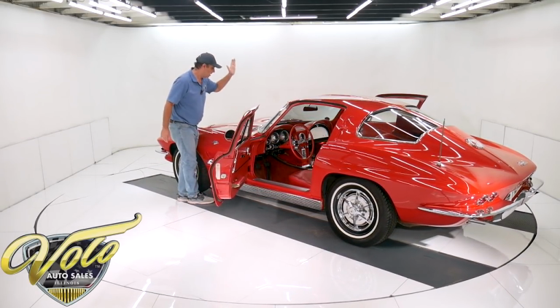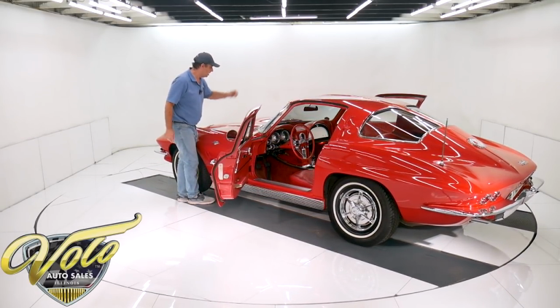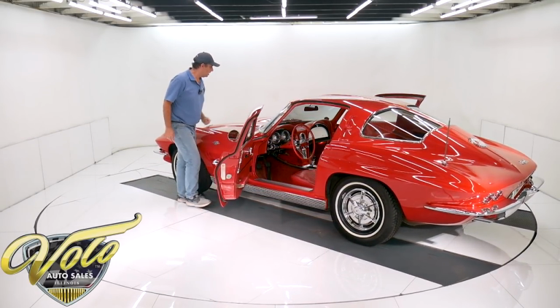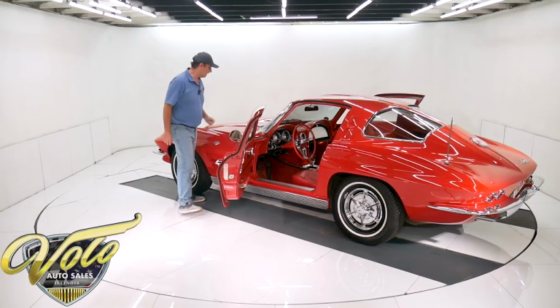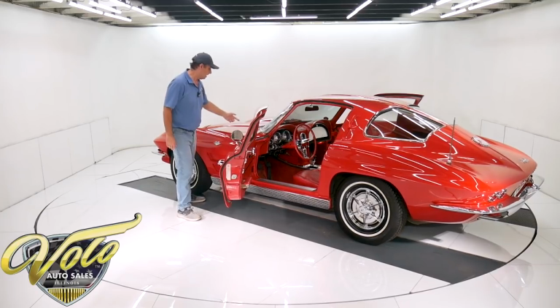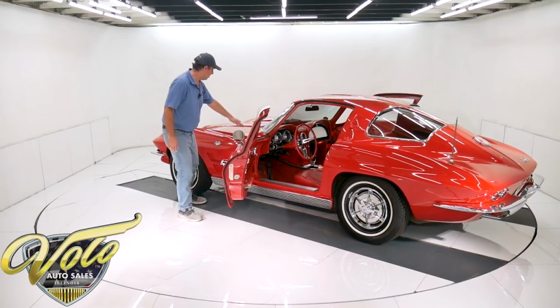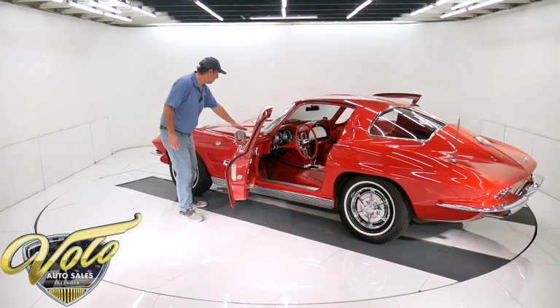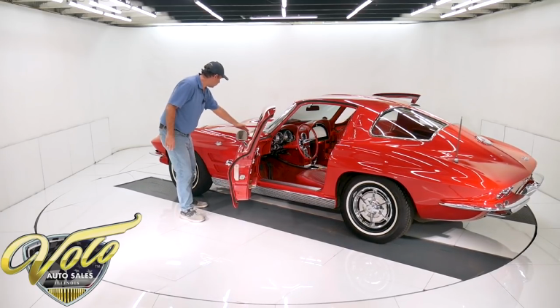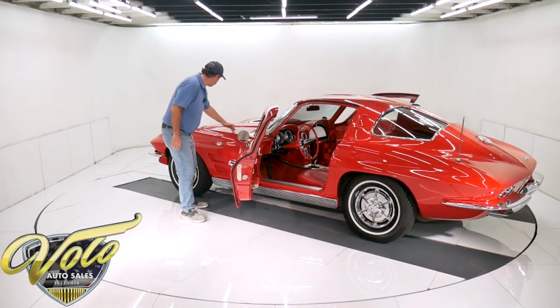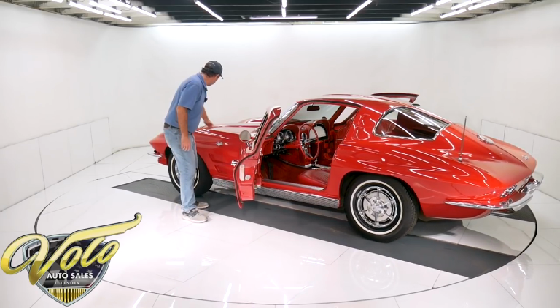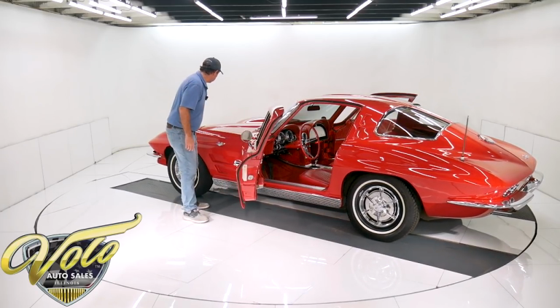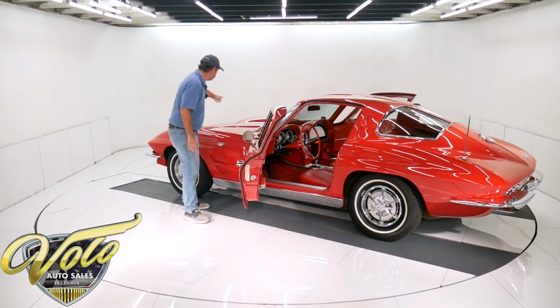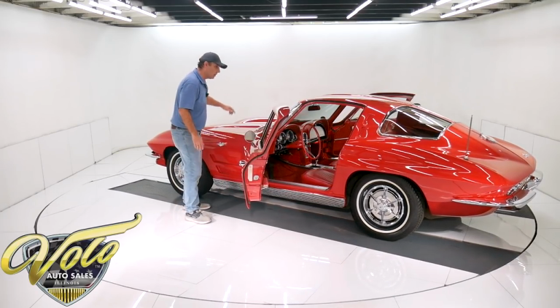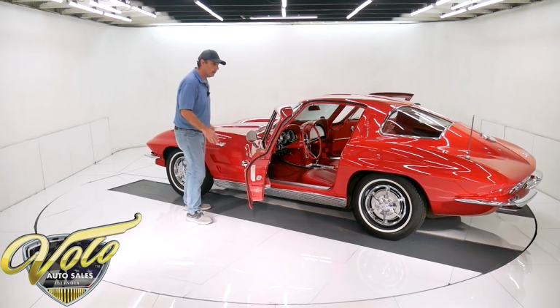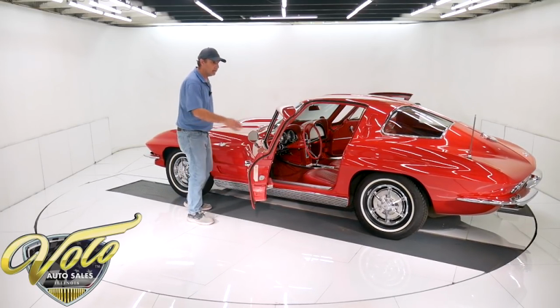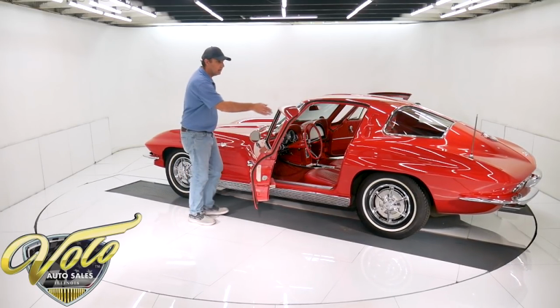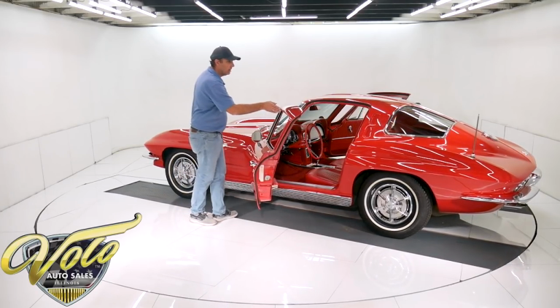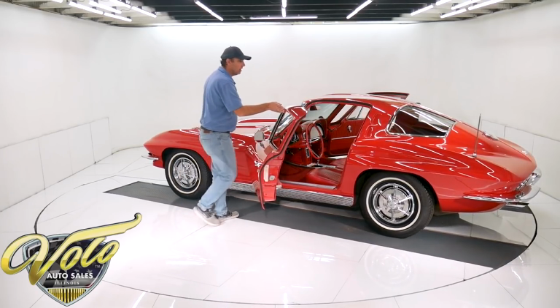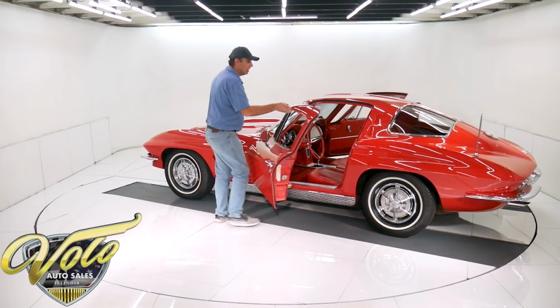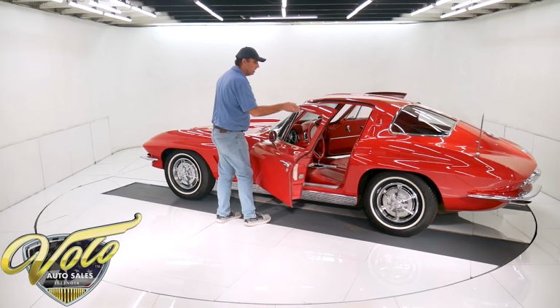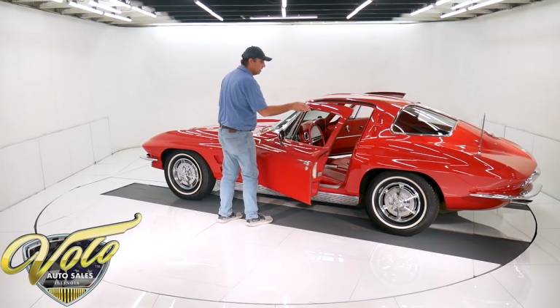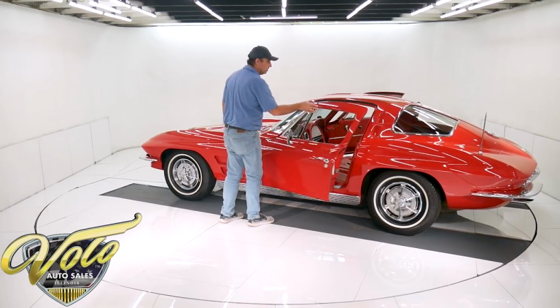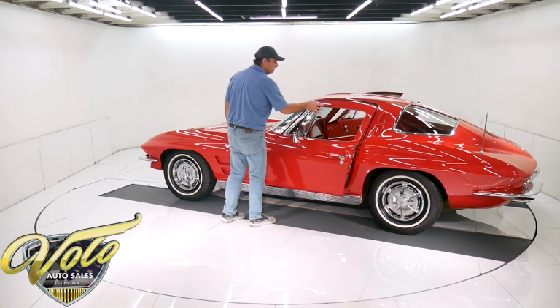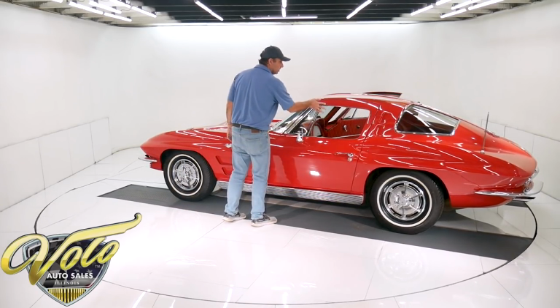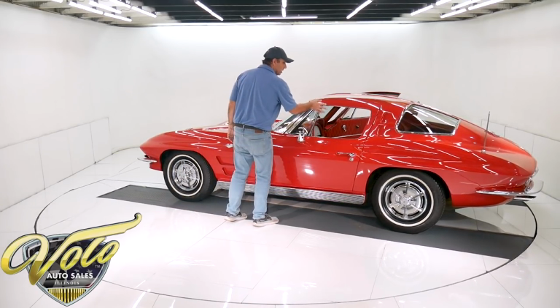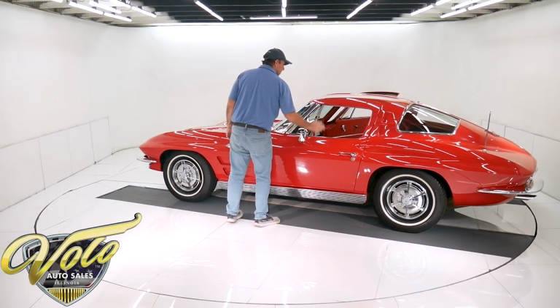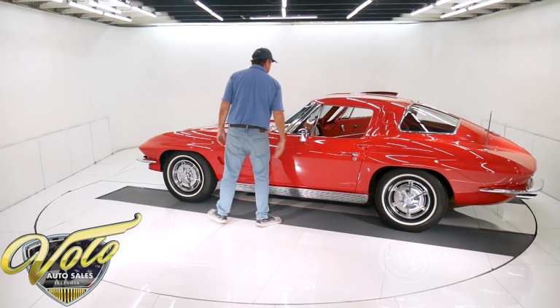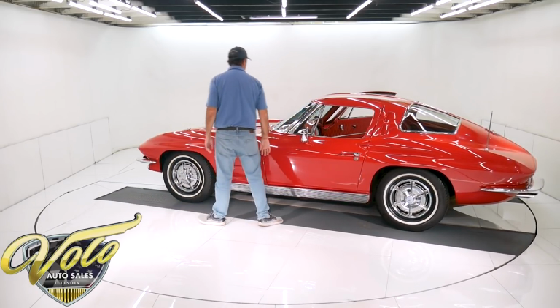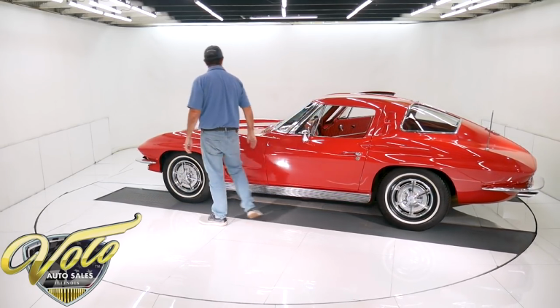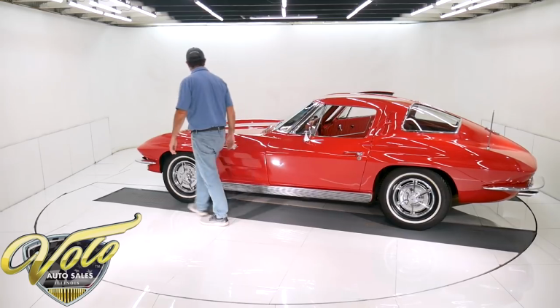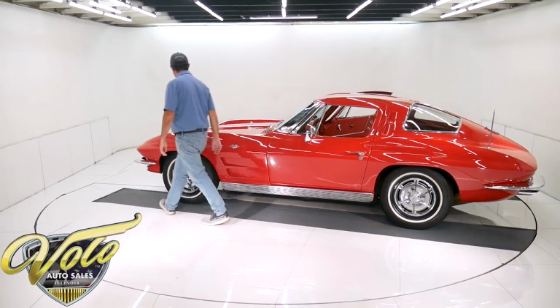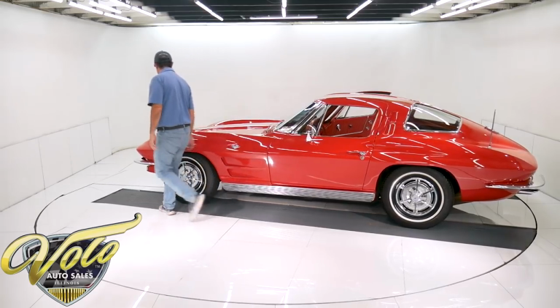That hood fits perfectly square. The doors shut beautifully.